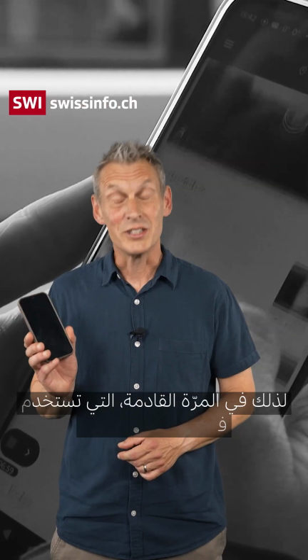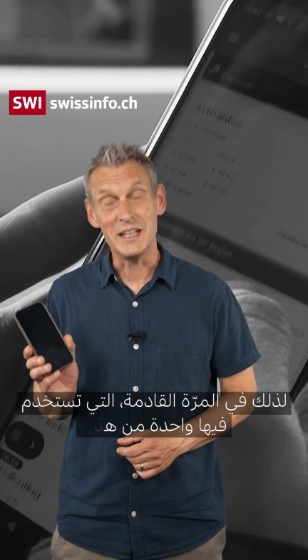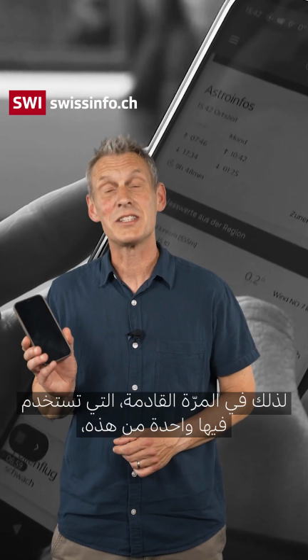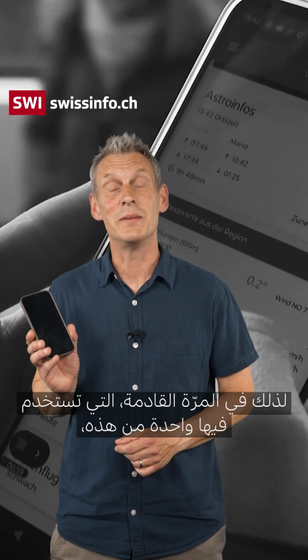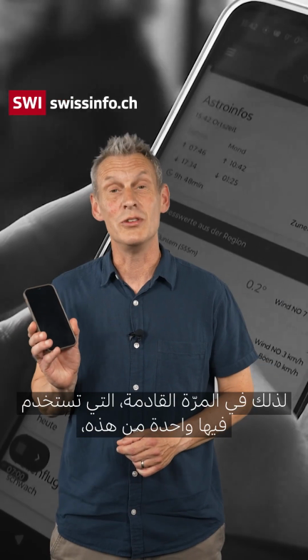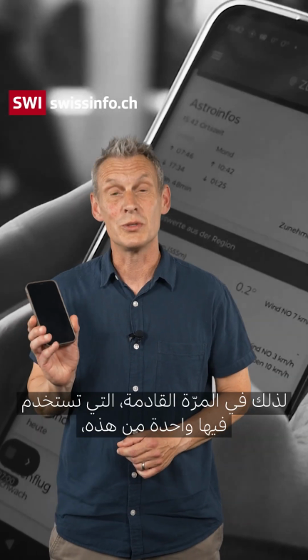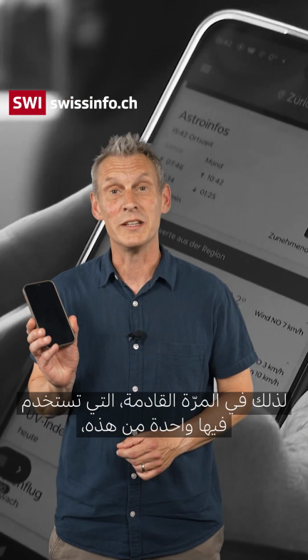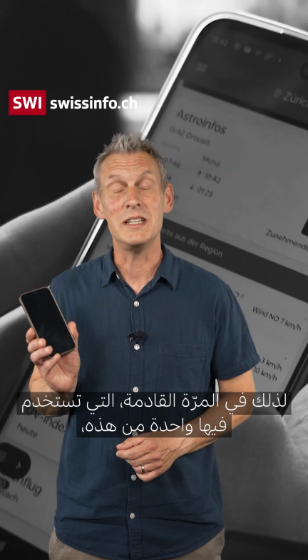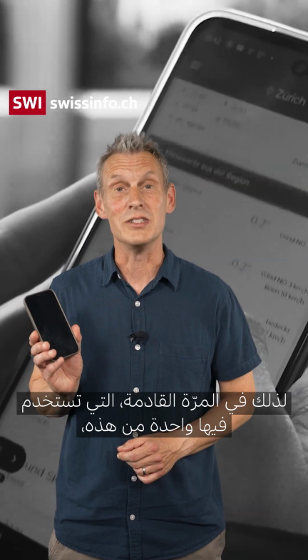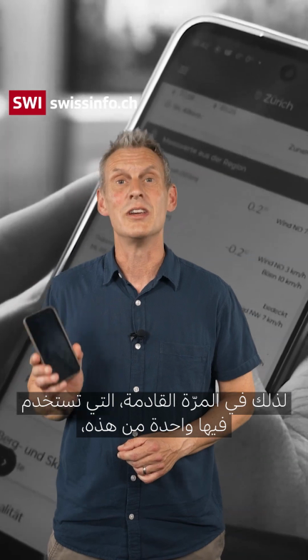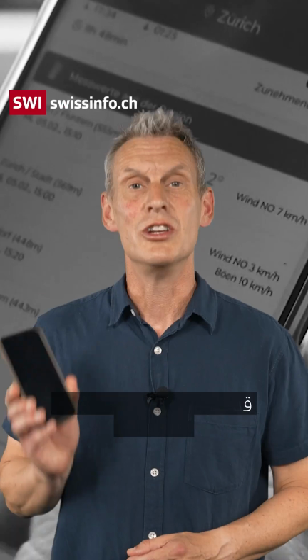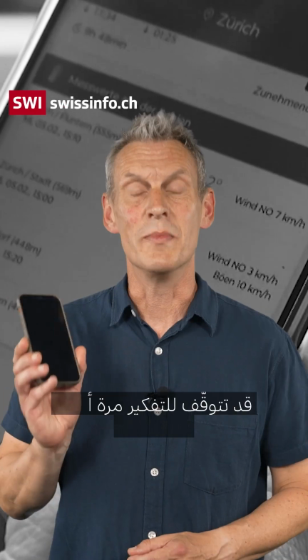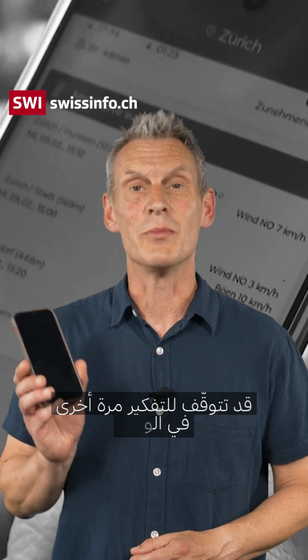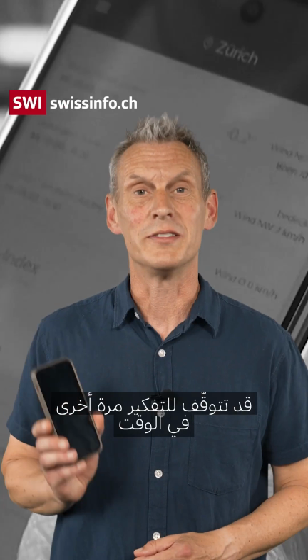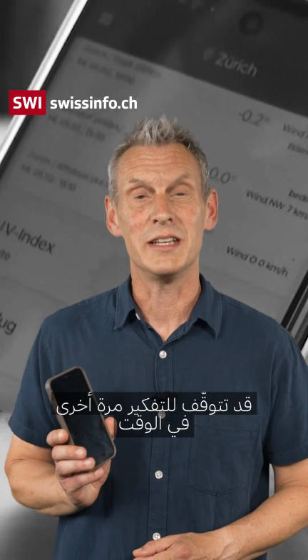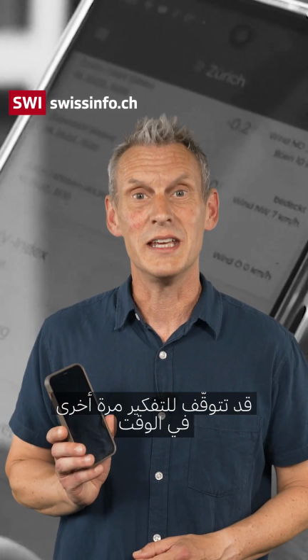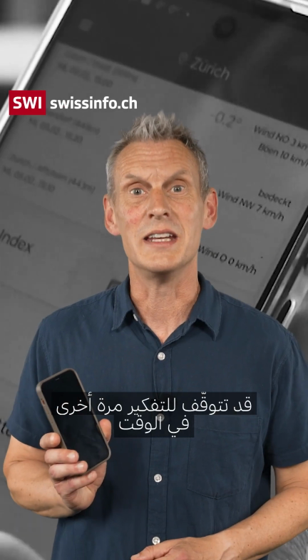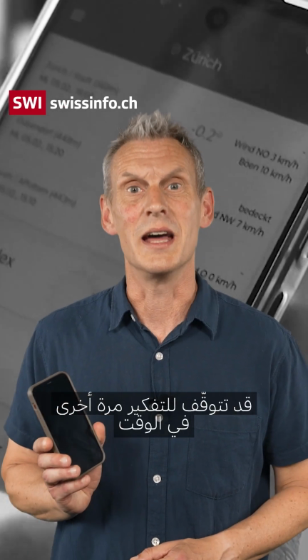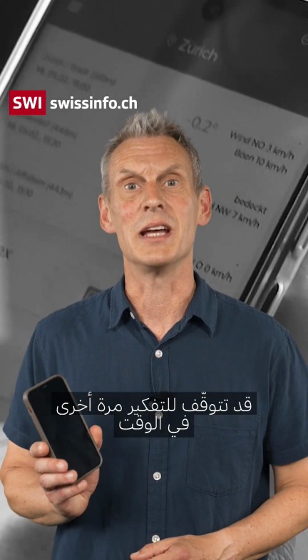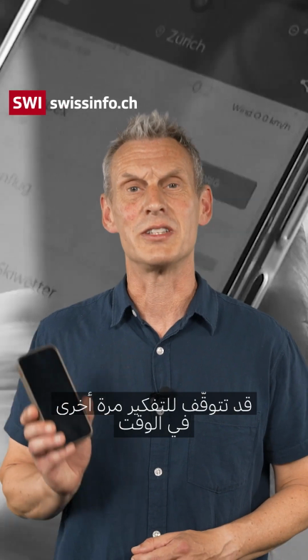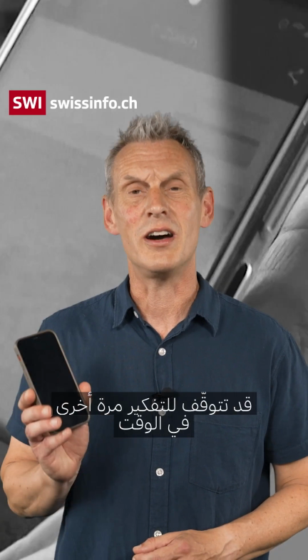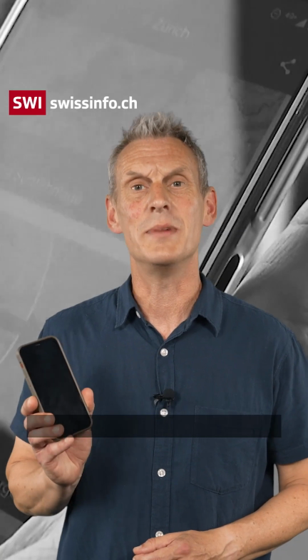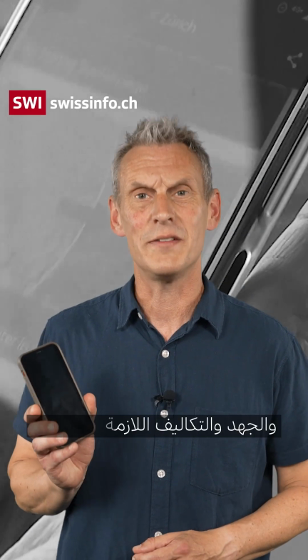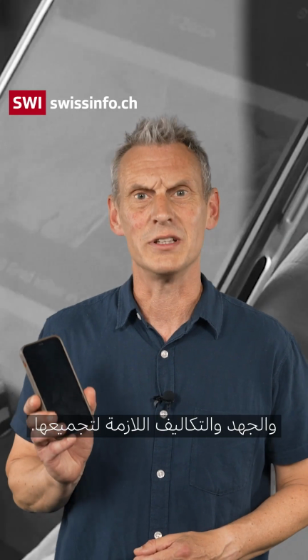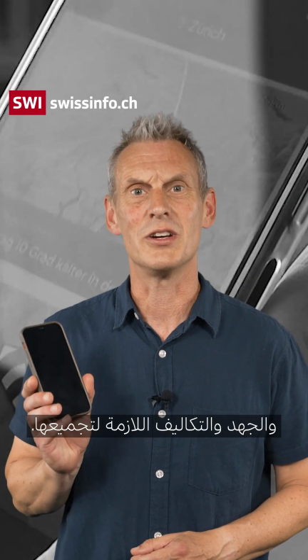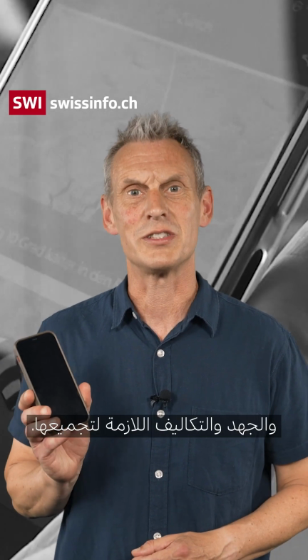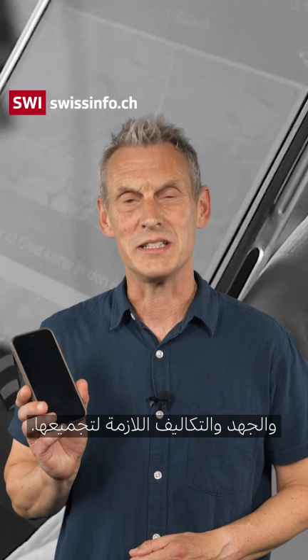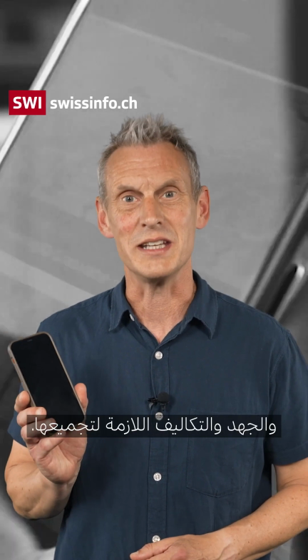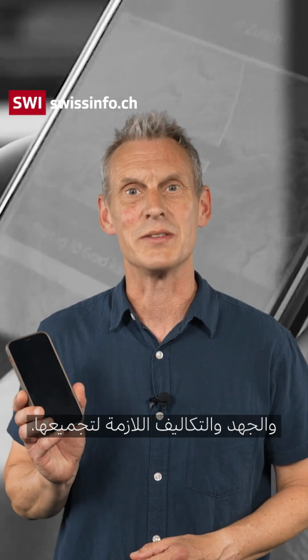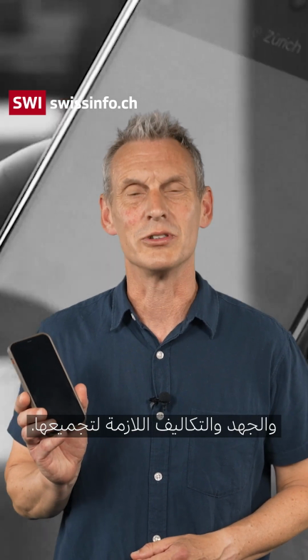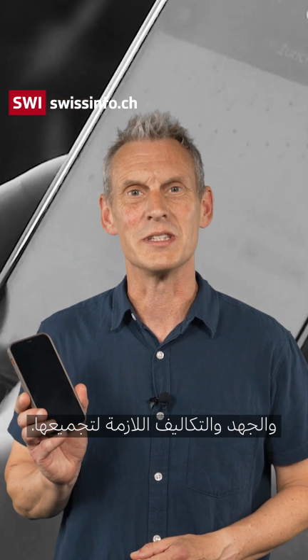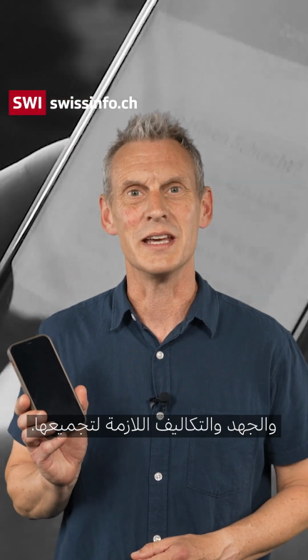So the next time you use one of these, you might want to think again about the time, effort, and costs it takes to put them together.